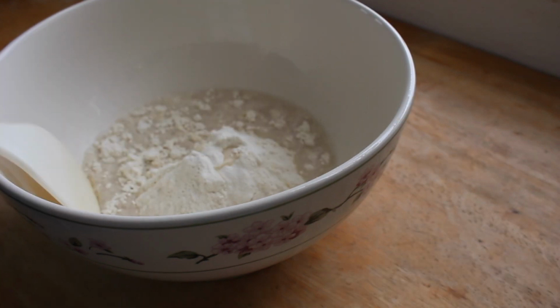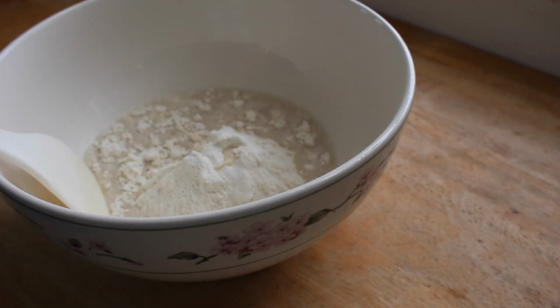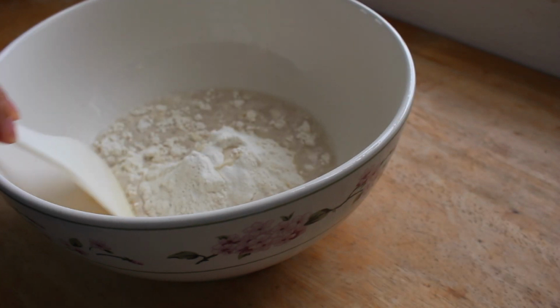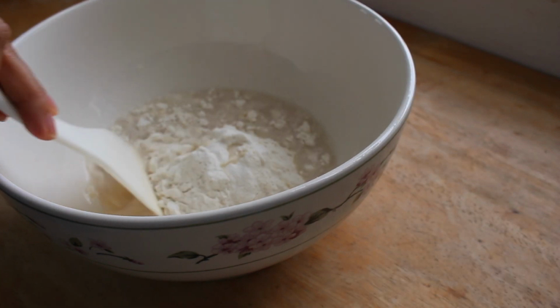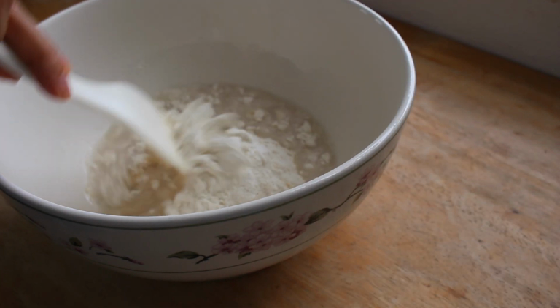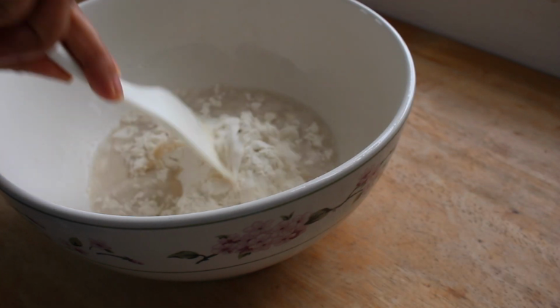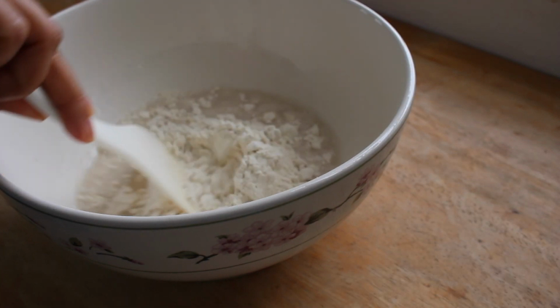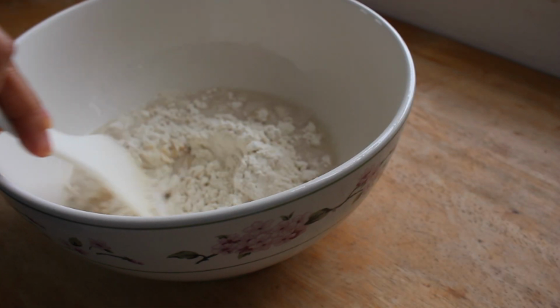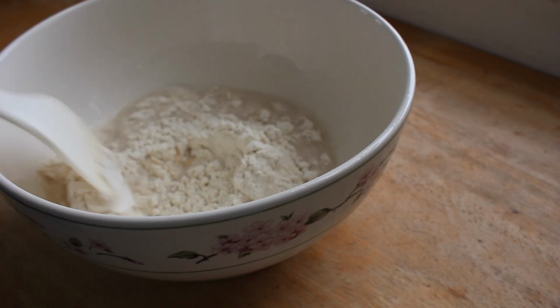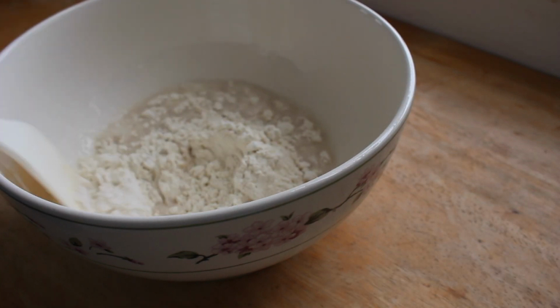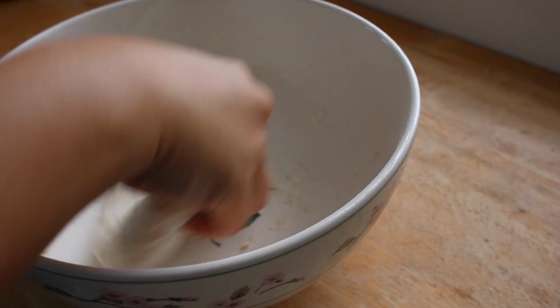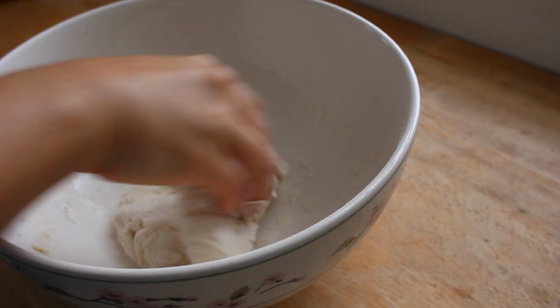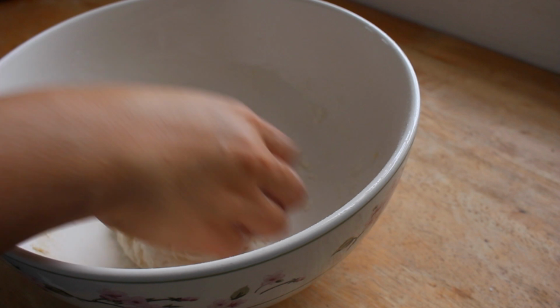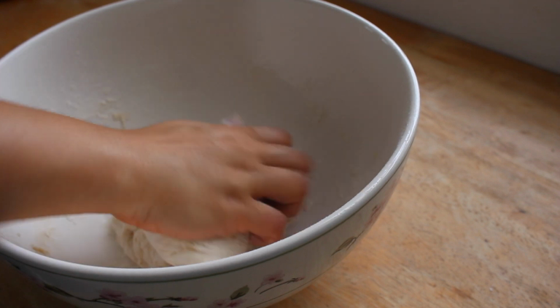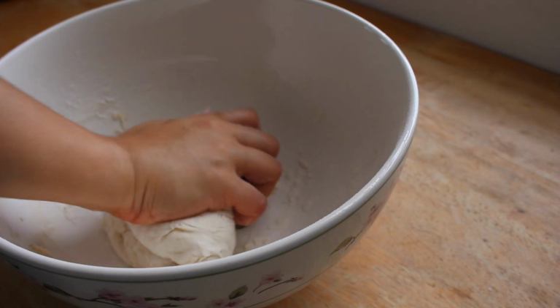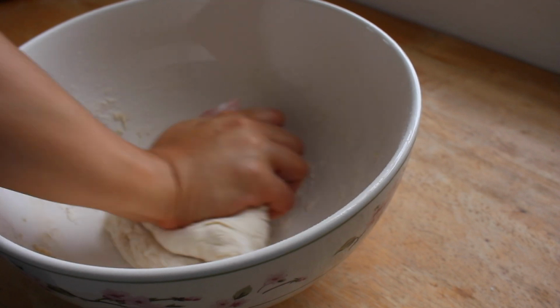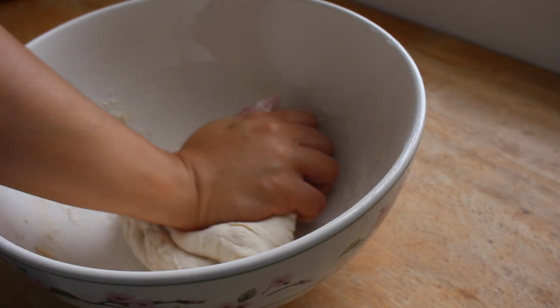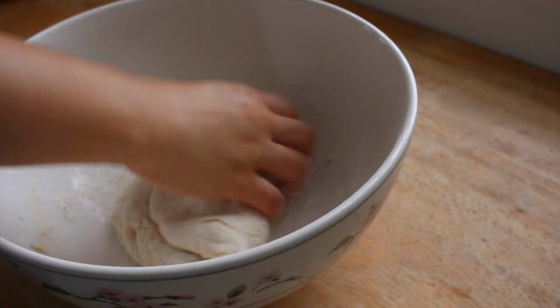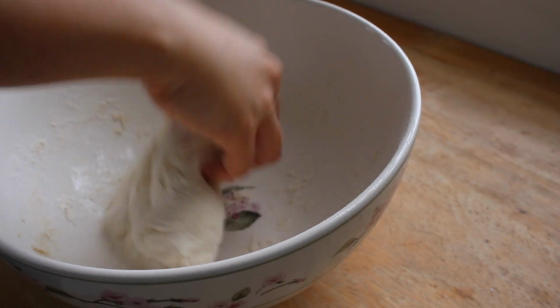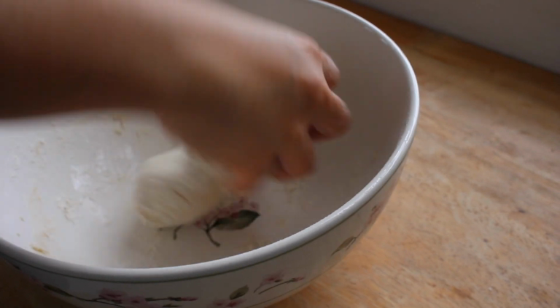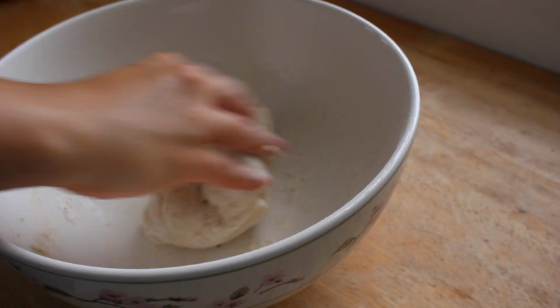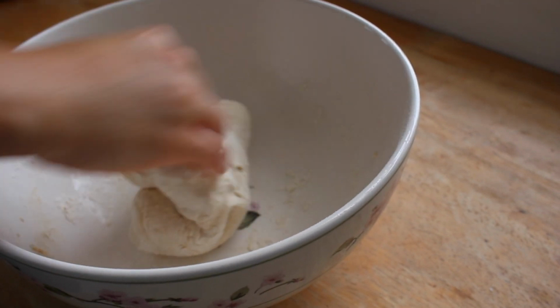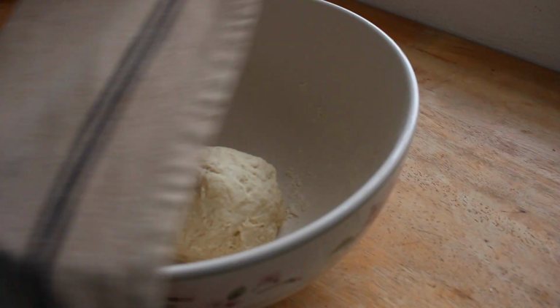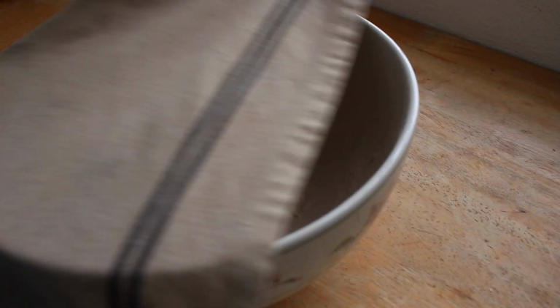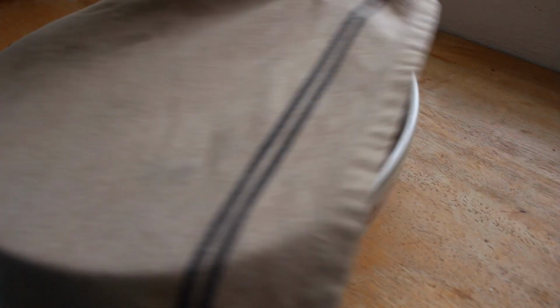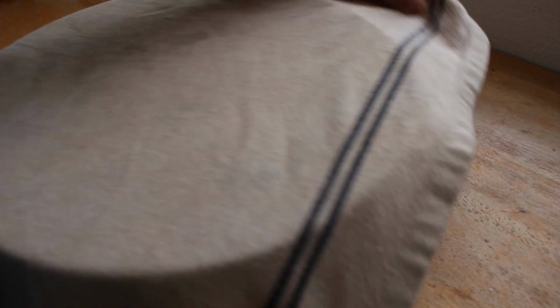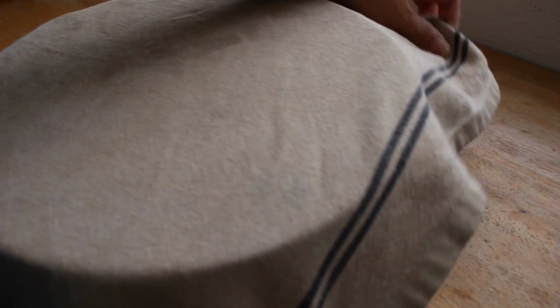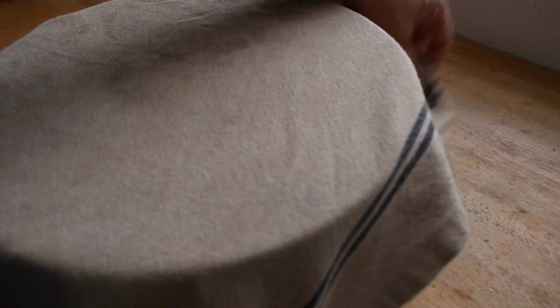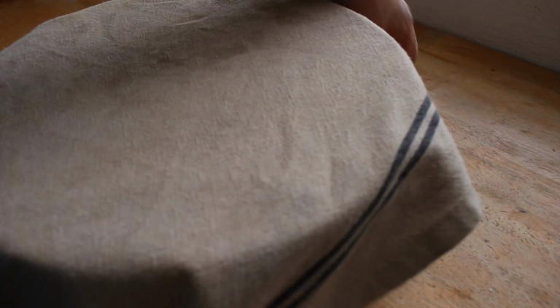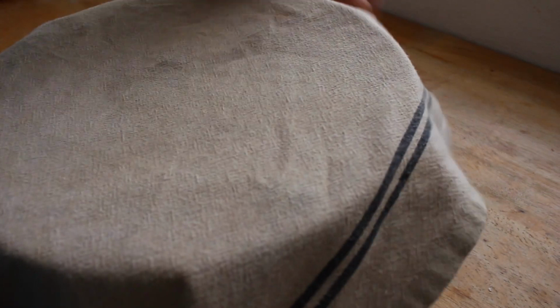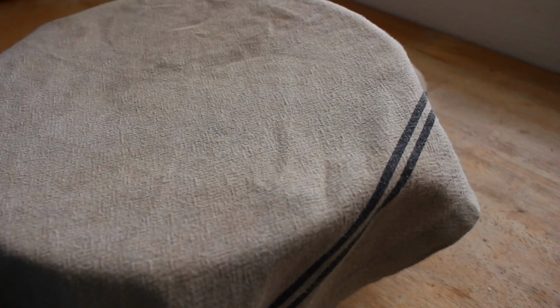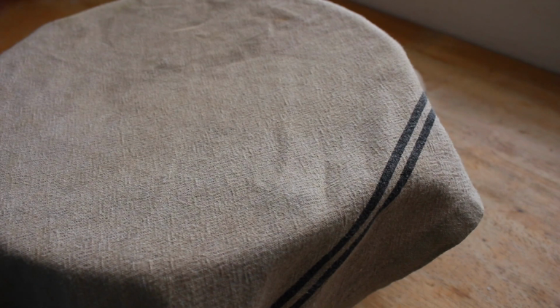Mix the two together, then knead until smooth. Cover and allow your dough to rest for 30 minutes.